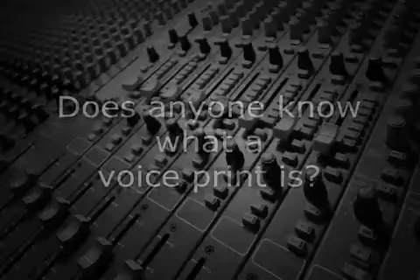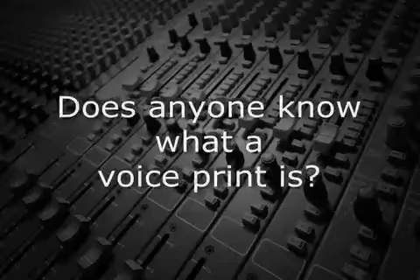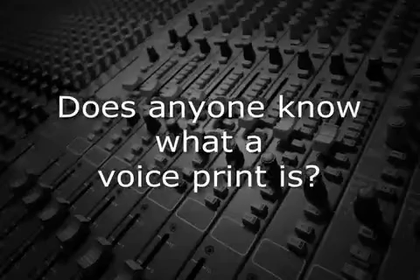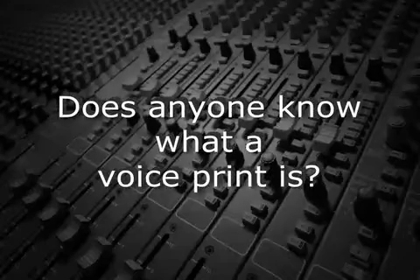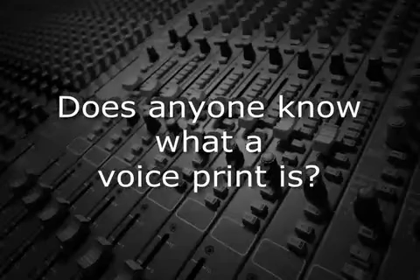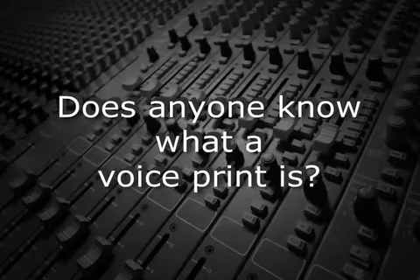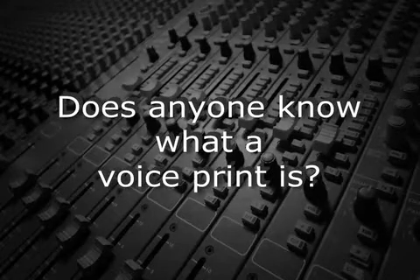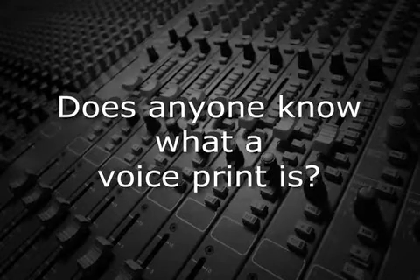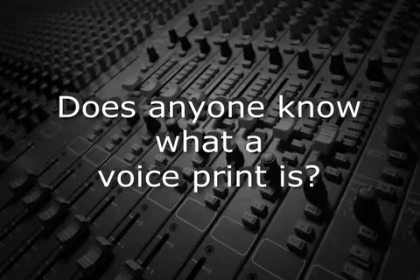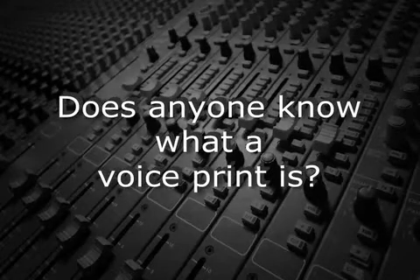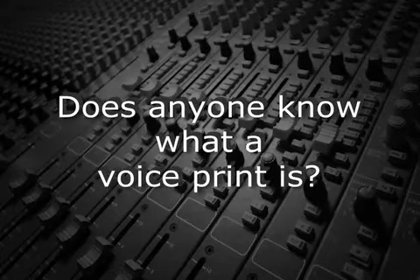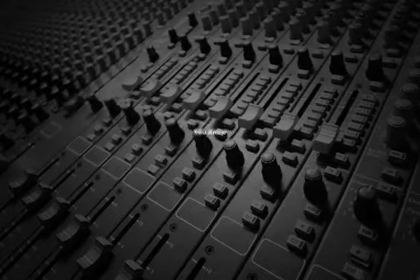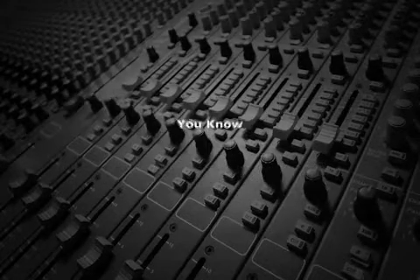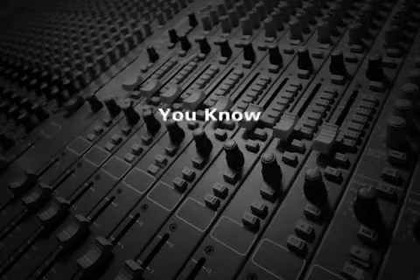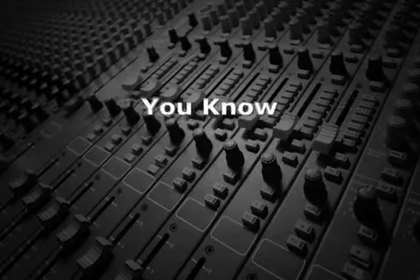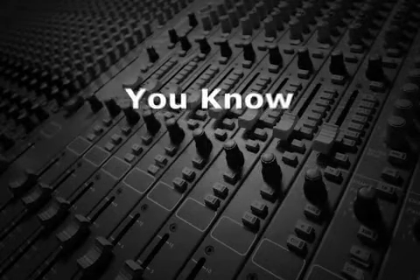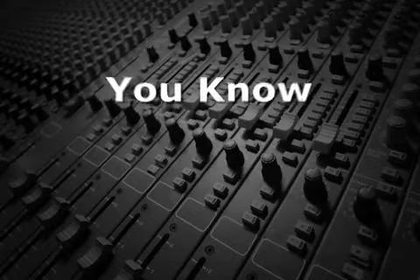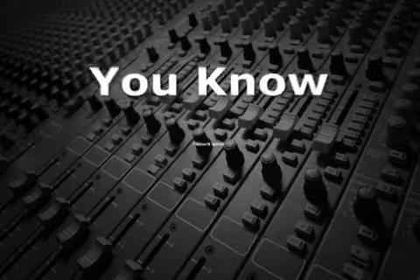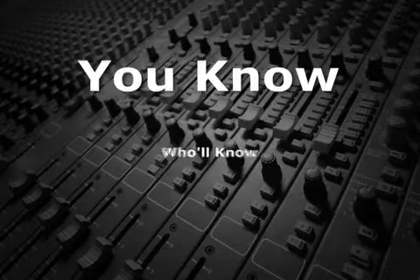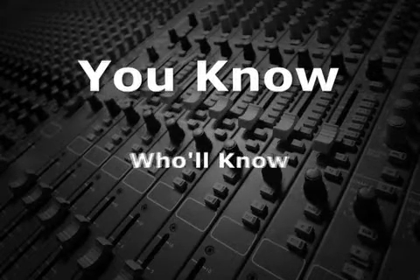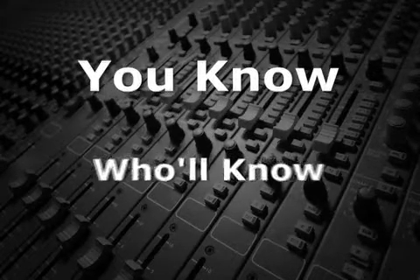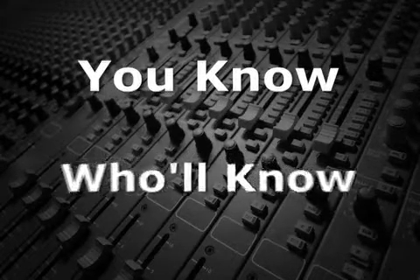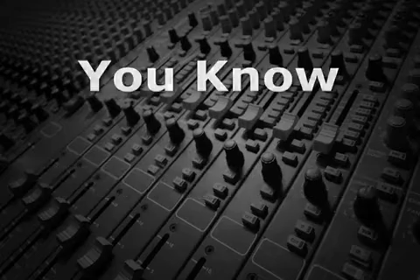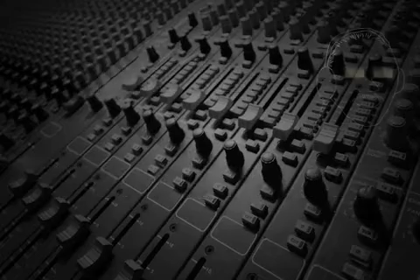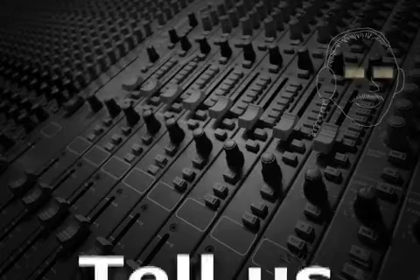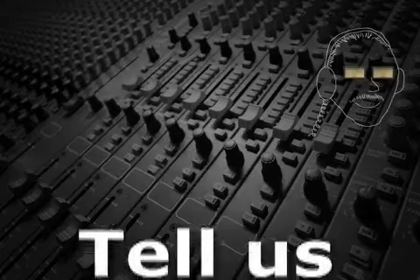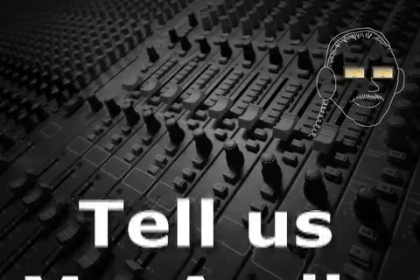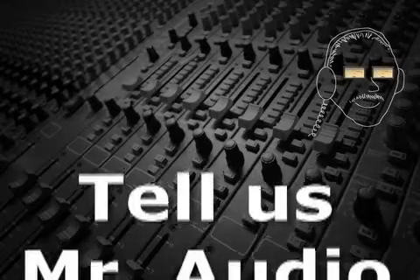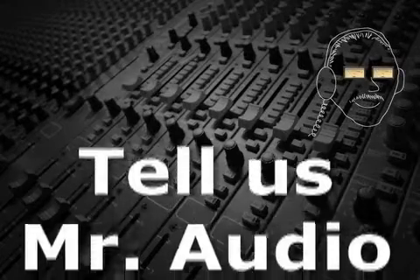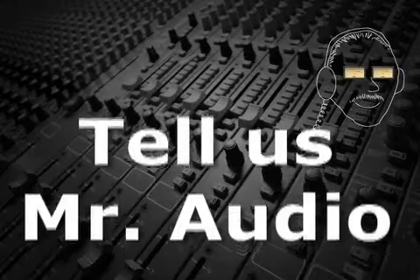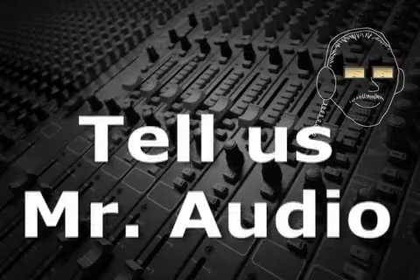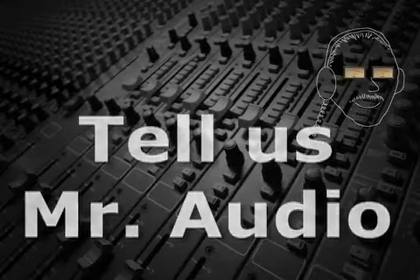Does anyone know what a voice print is? You know — fool, no — tell us, Mr. Audio.